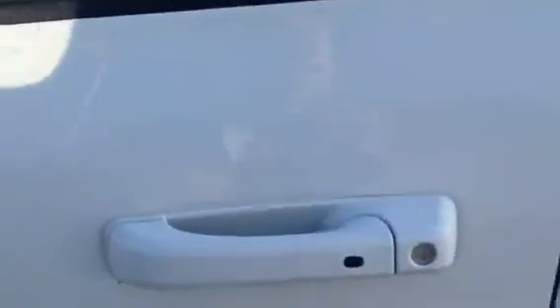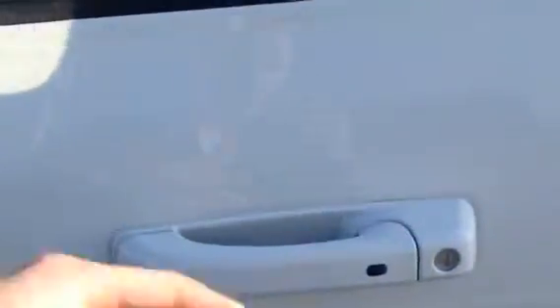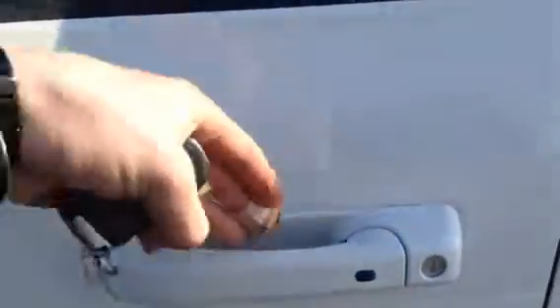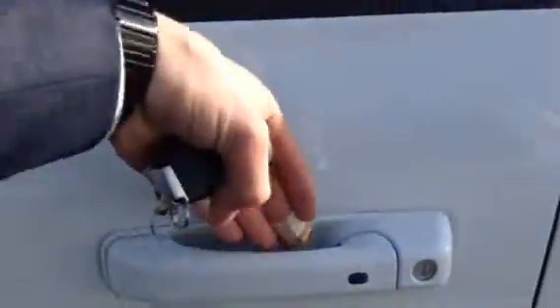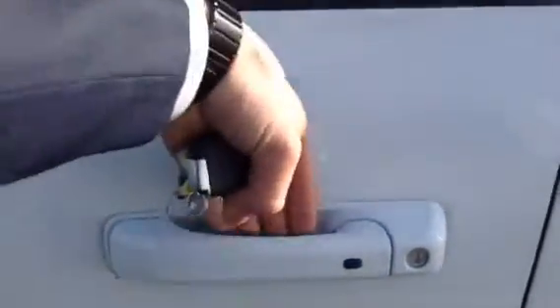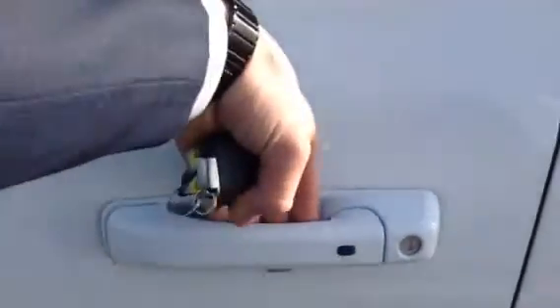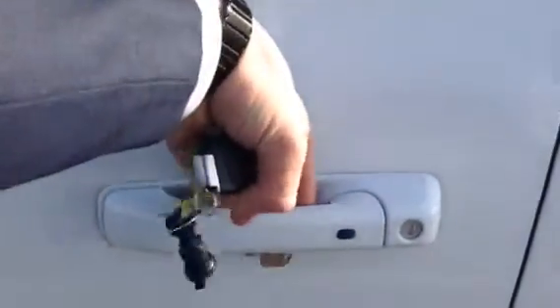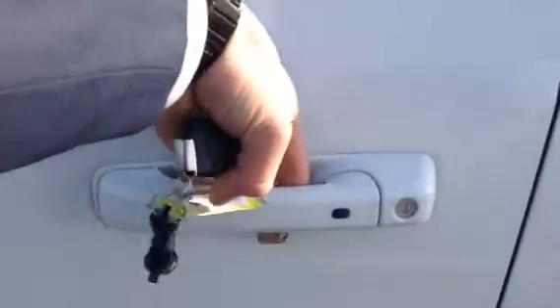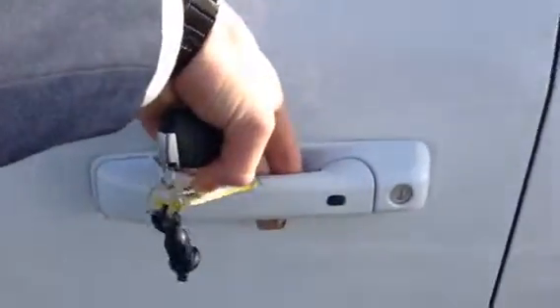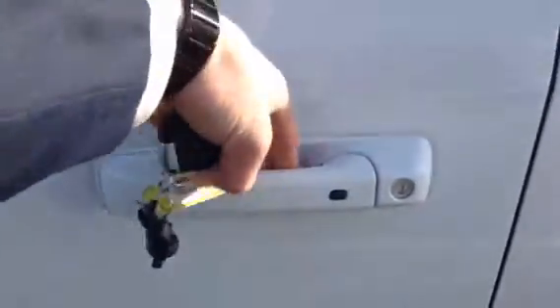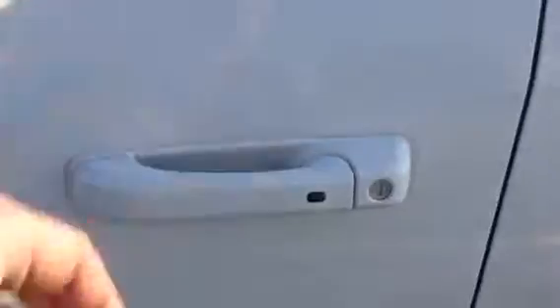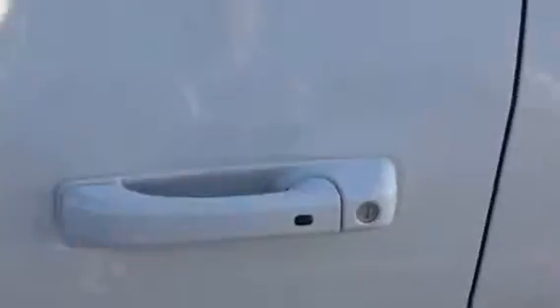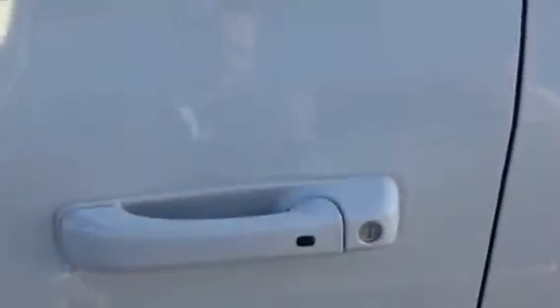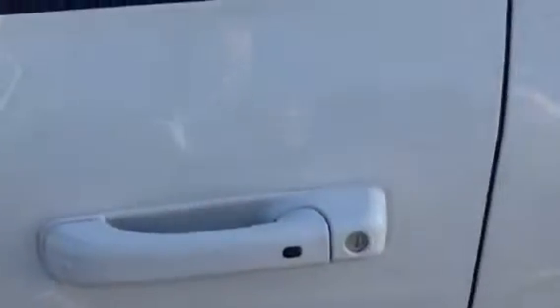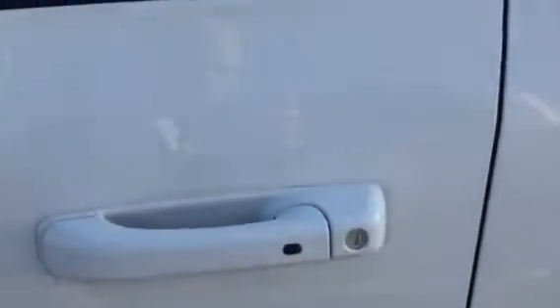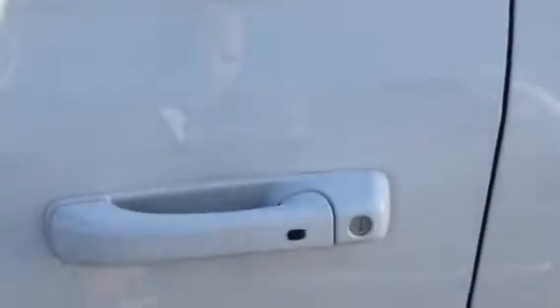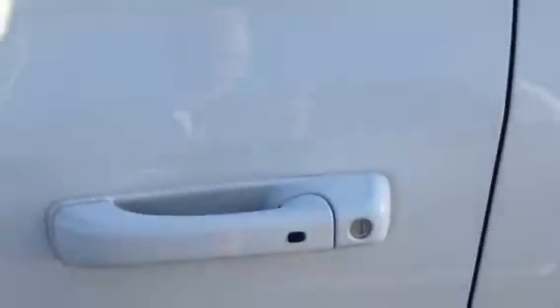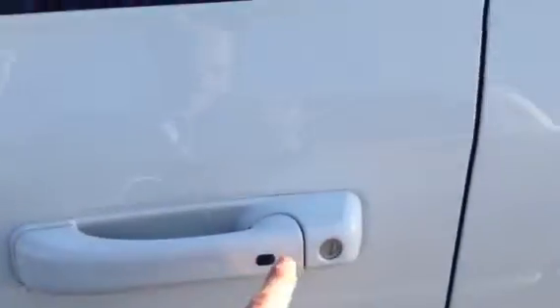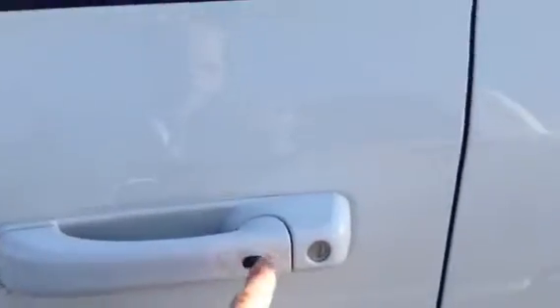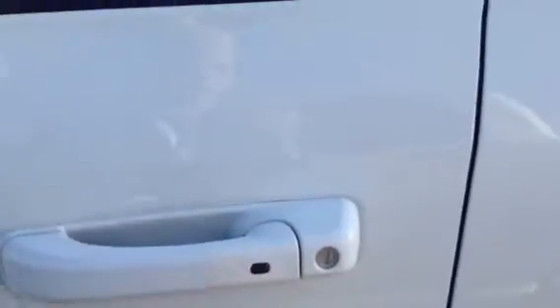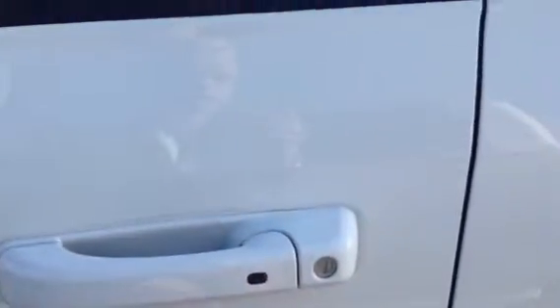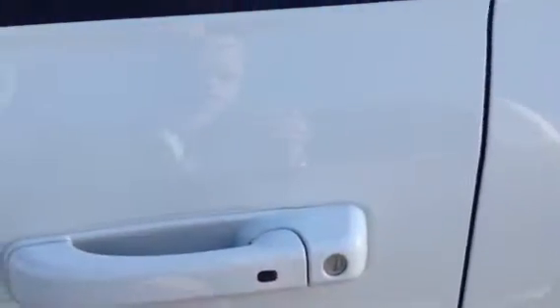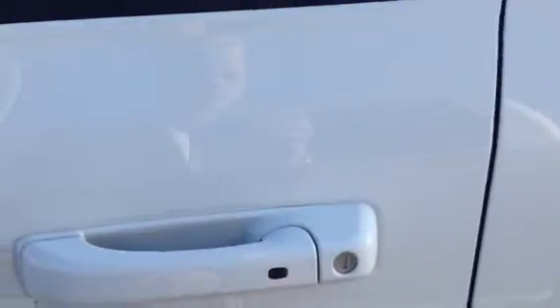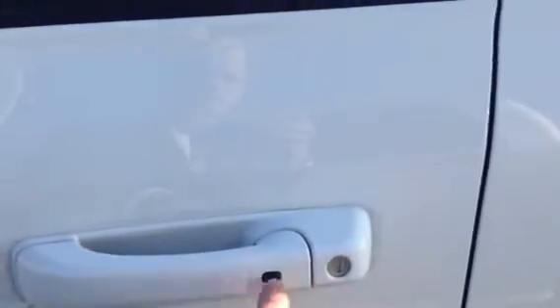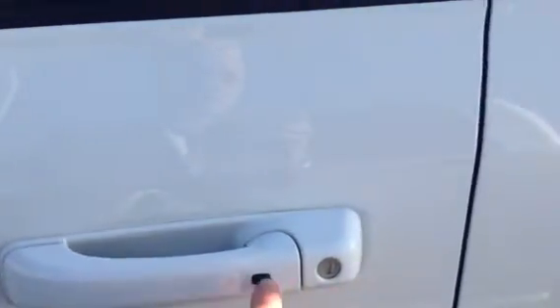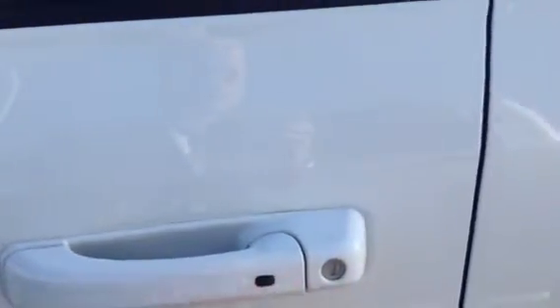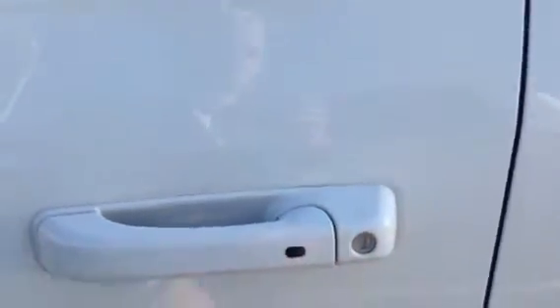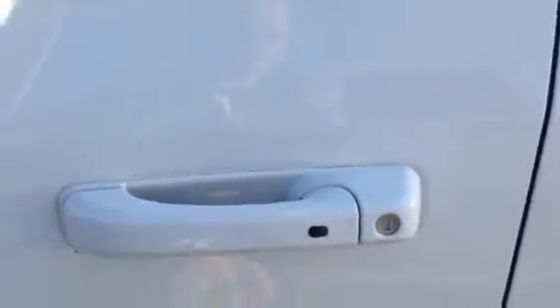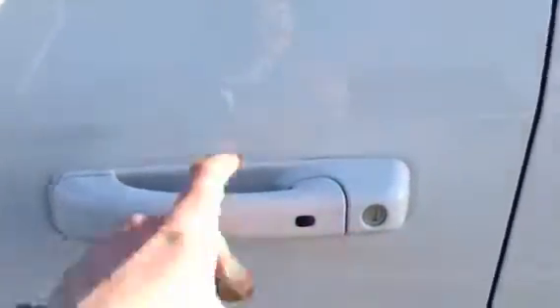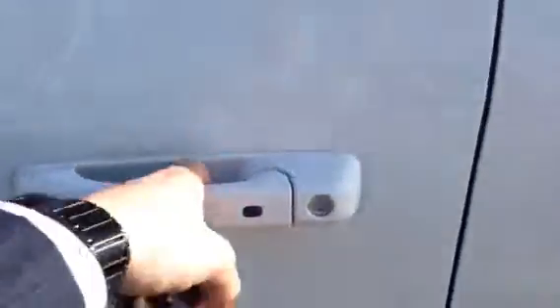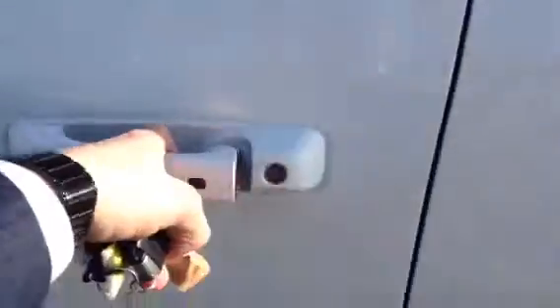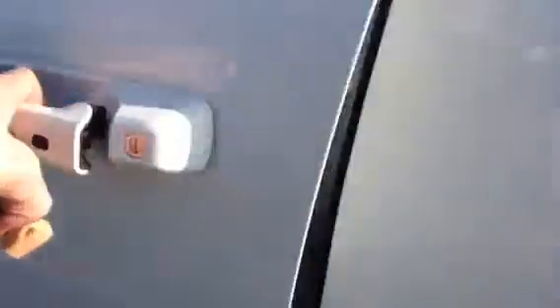Coming to the door — keyless entry, so the sensor on the back unlocks the door. And while walking away, just click the button and it actually locks.